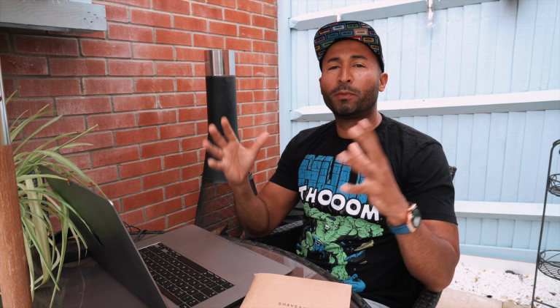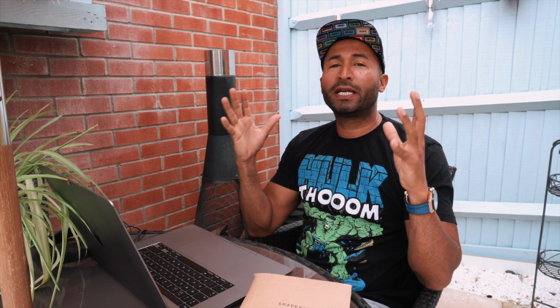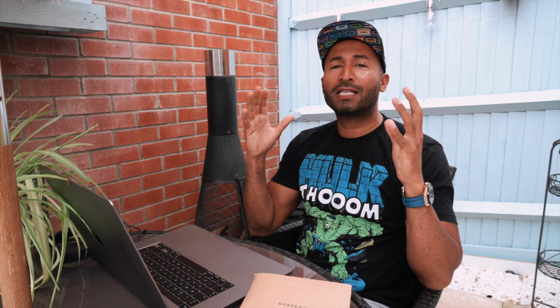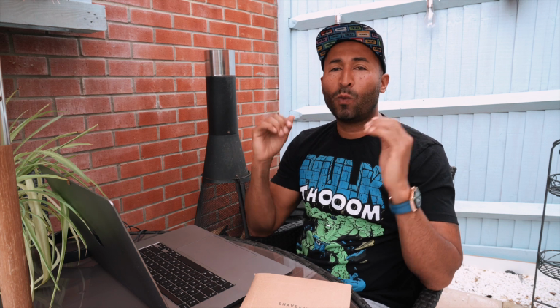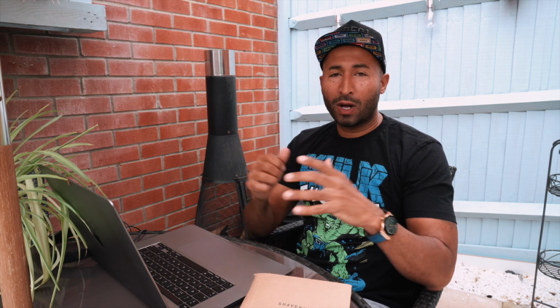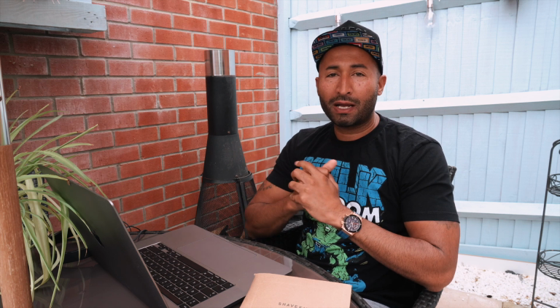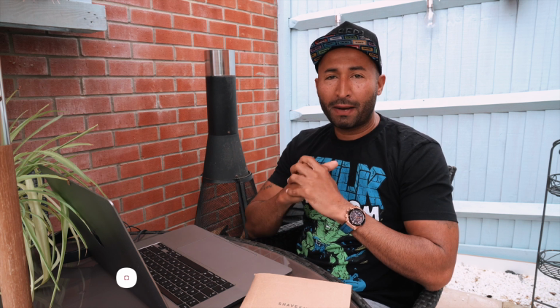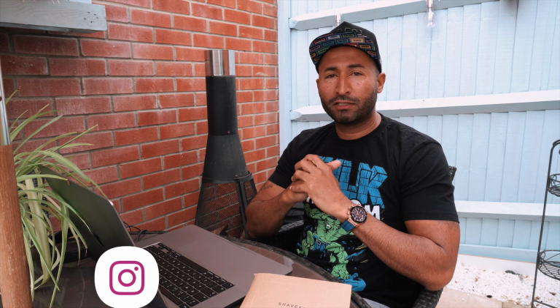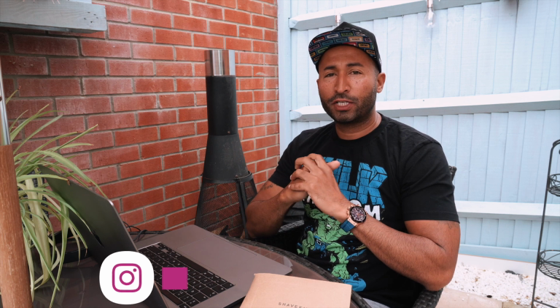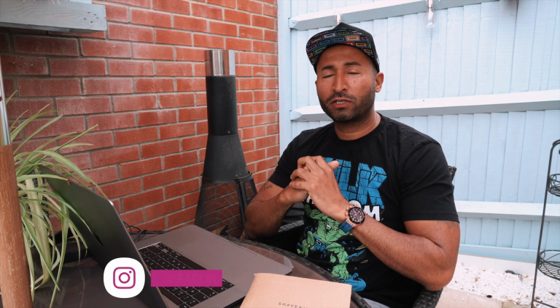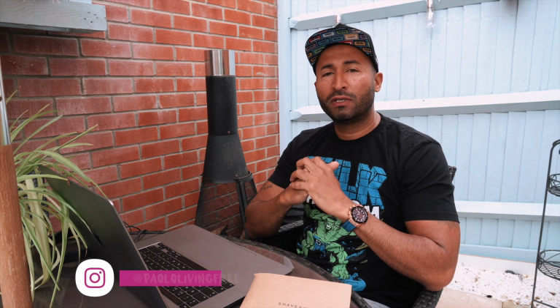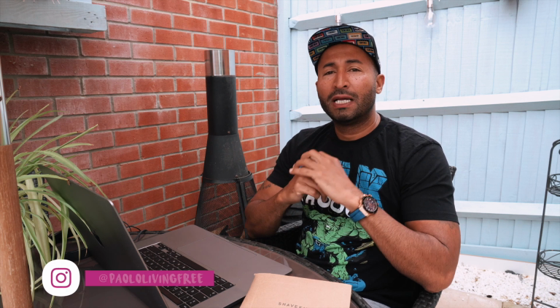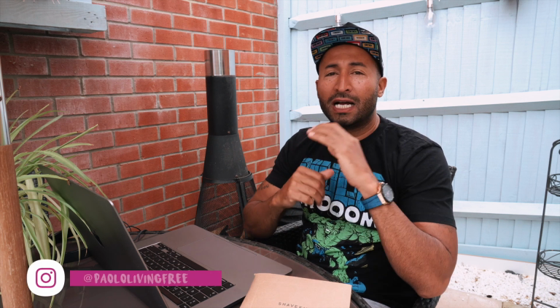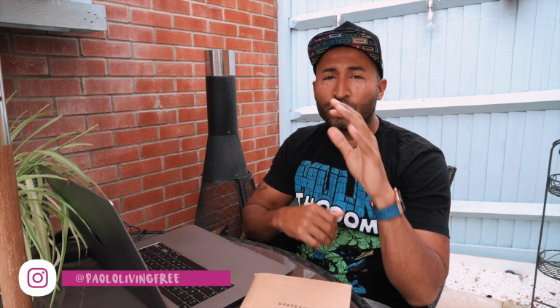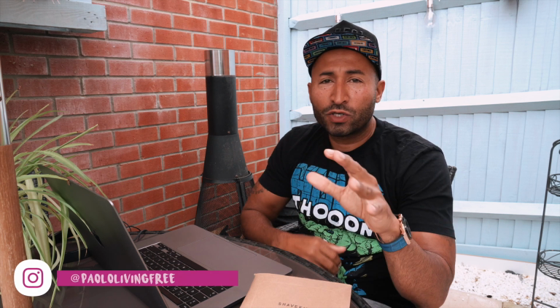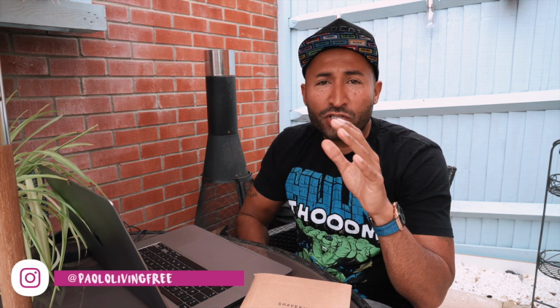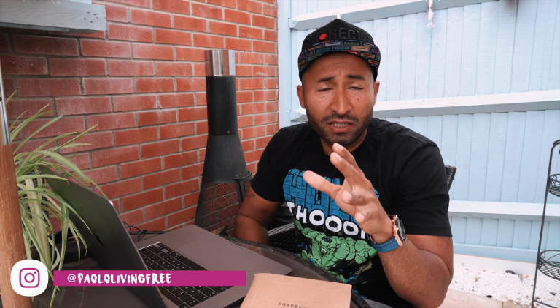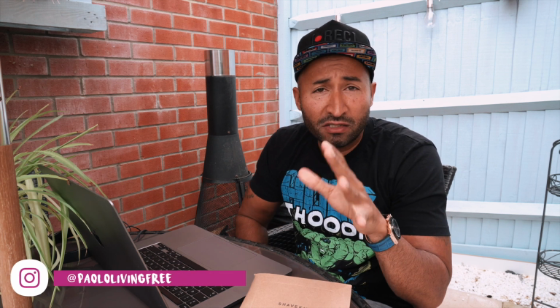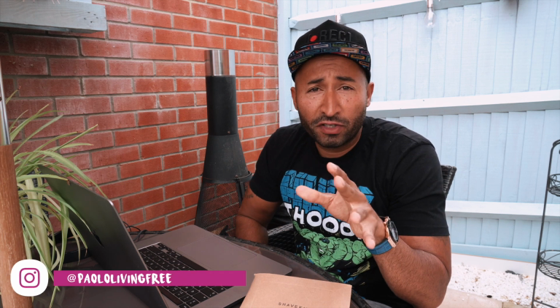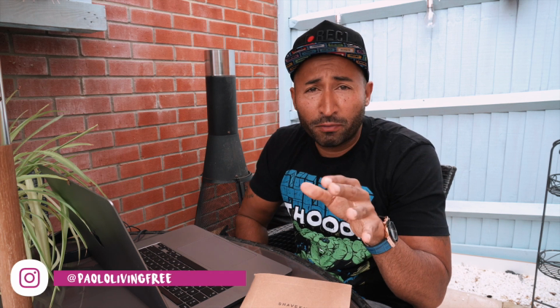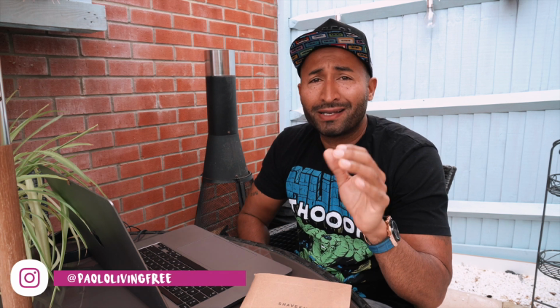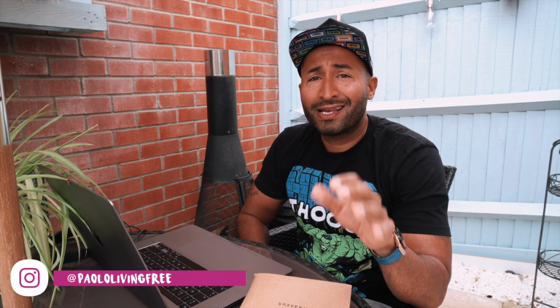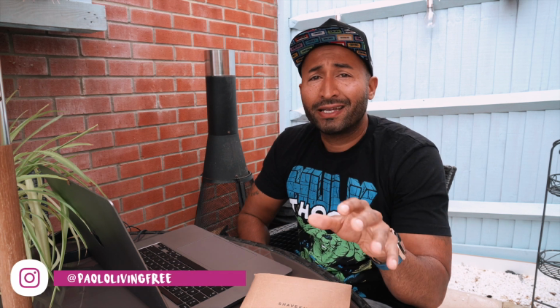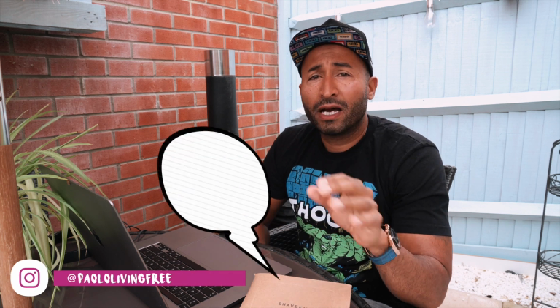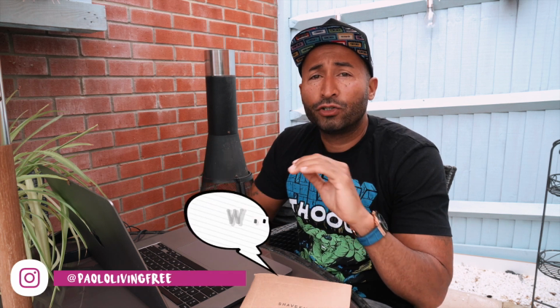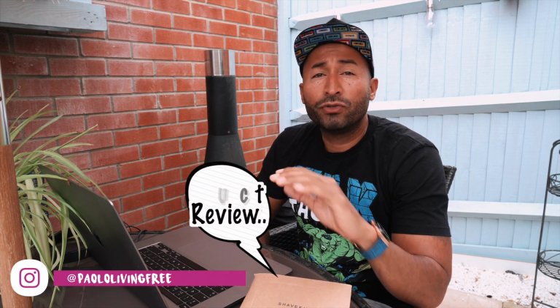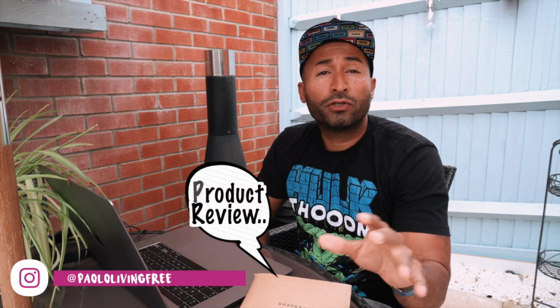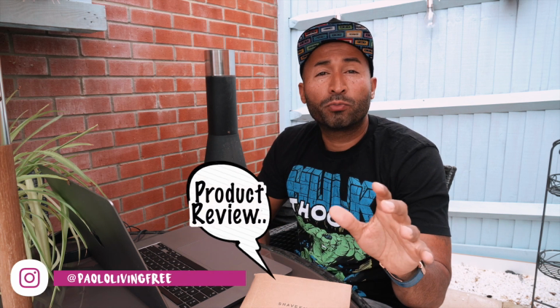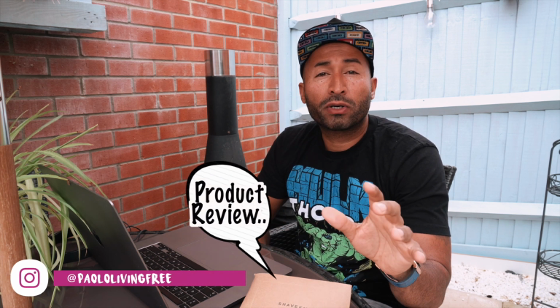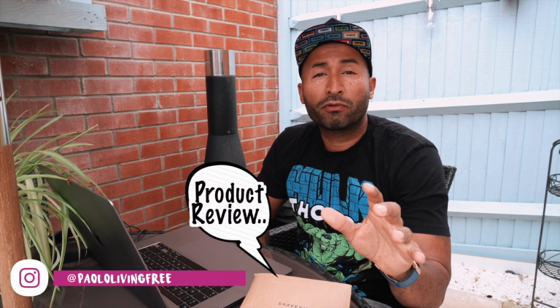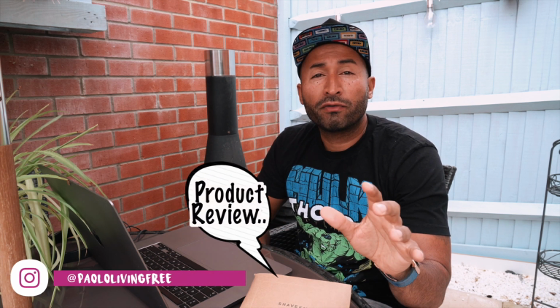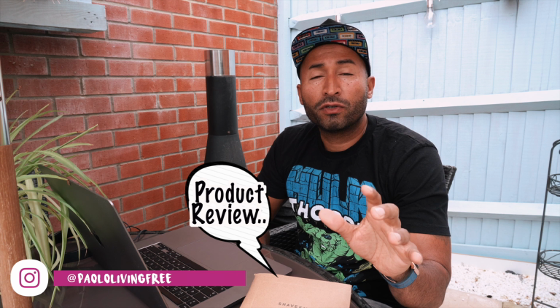Good morning guys and welcome back to my channel. I just want to start this video by saying I do not do product reviews.